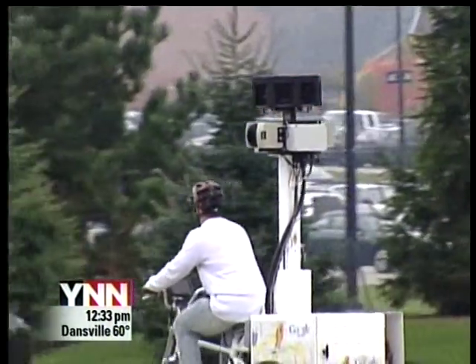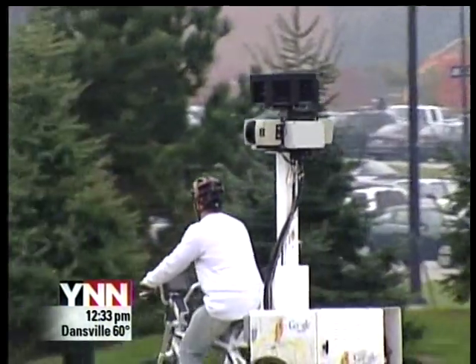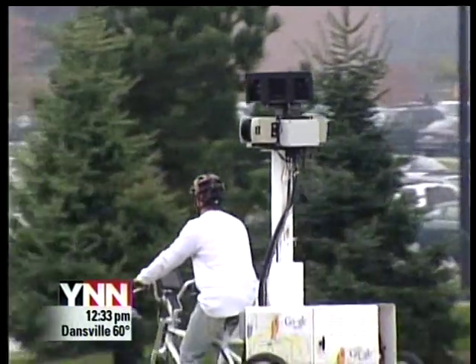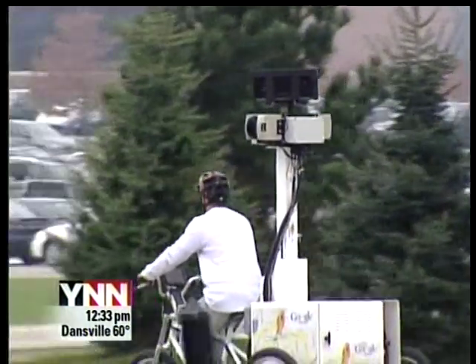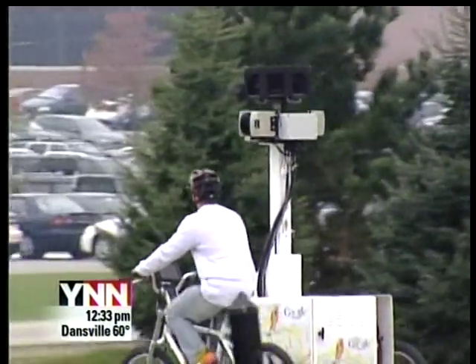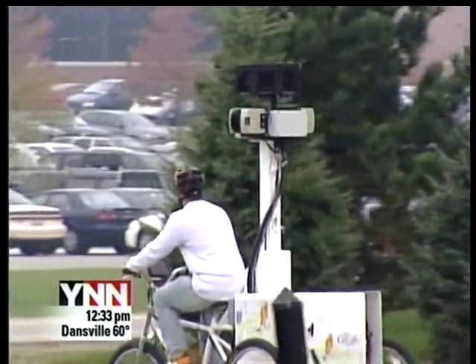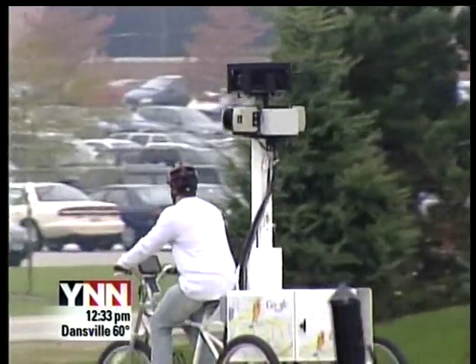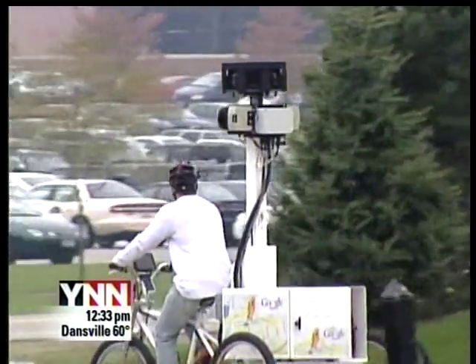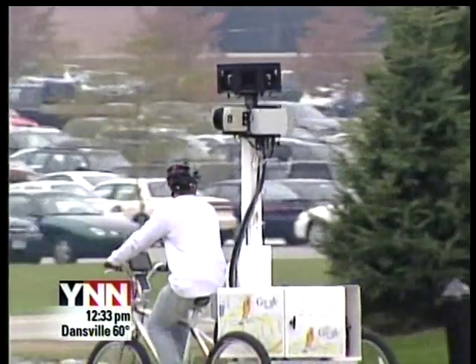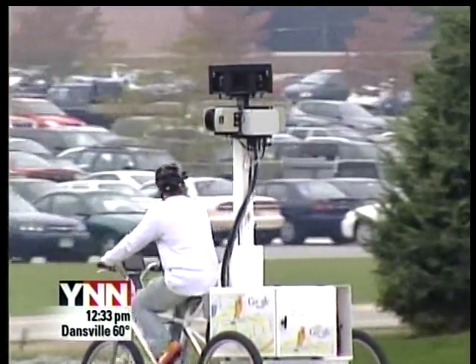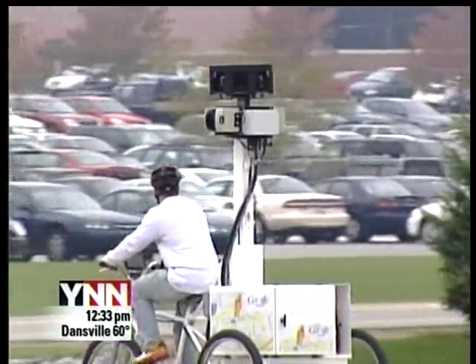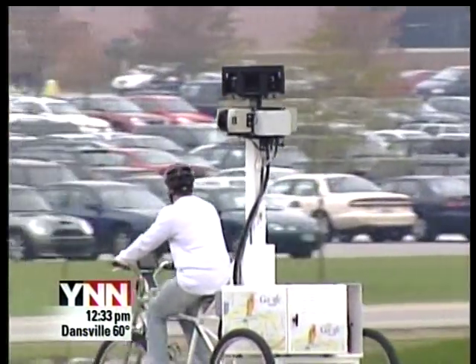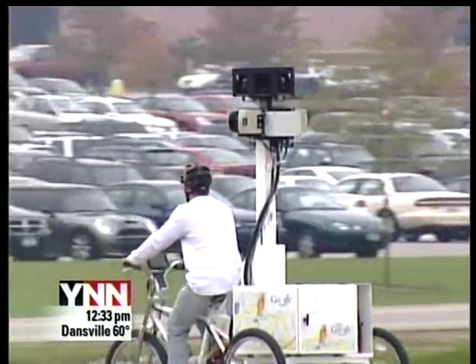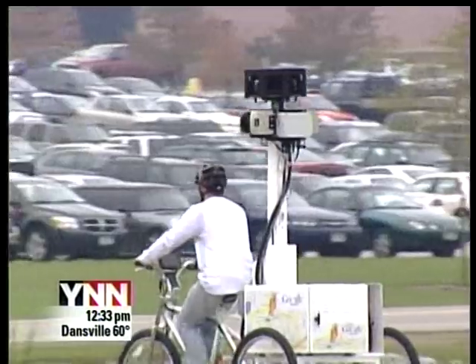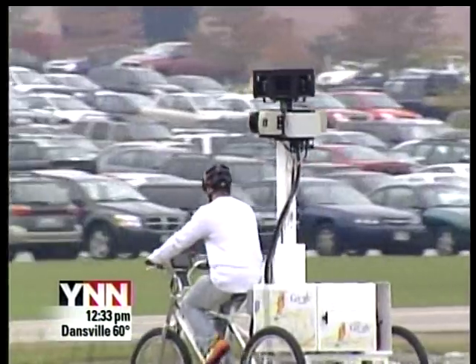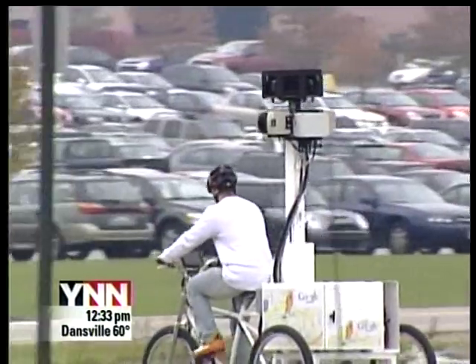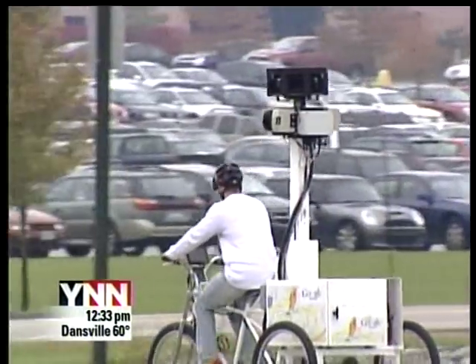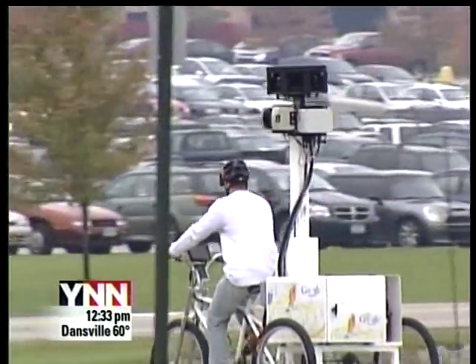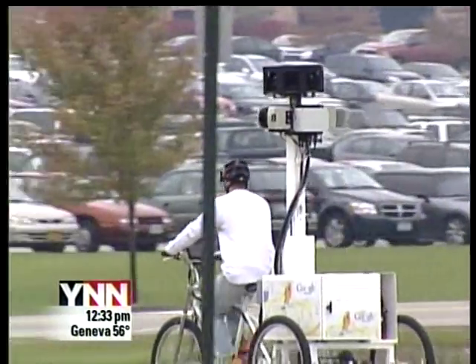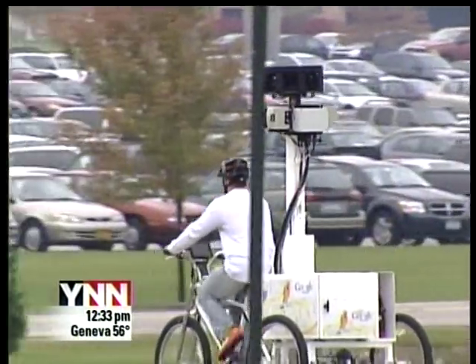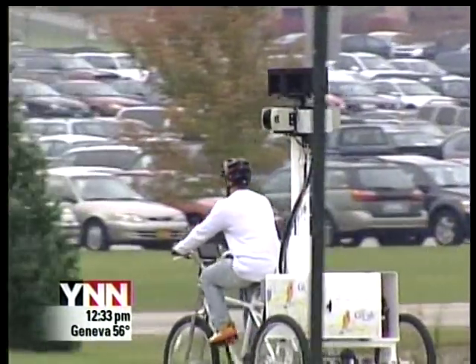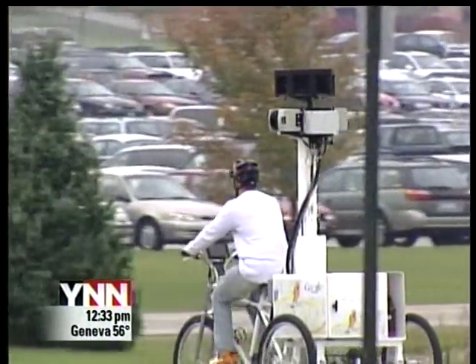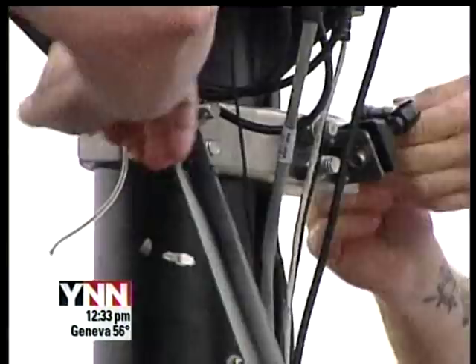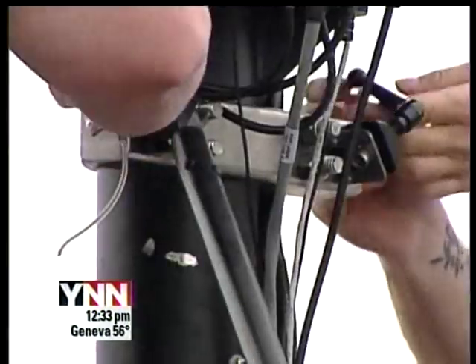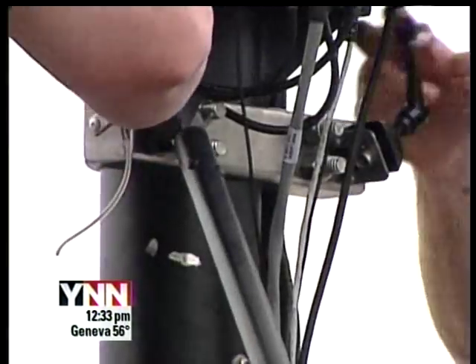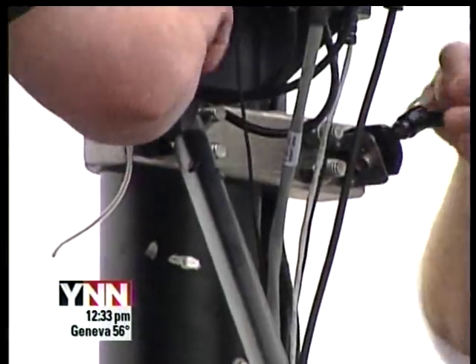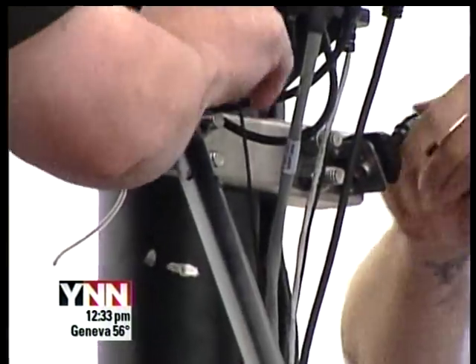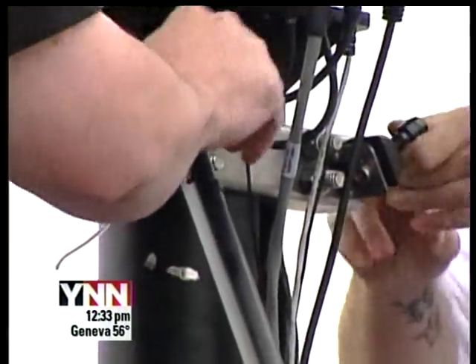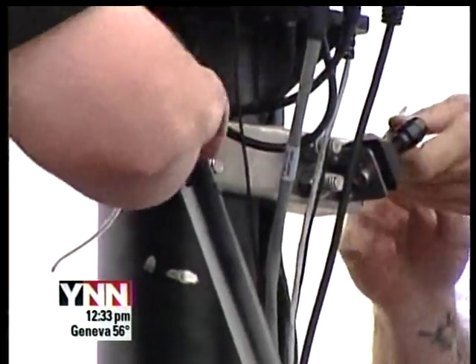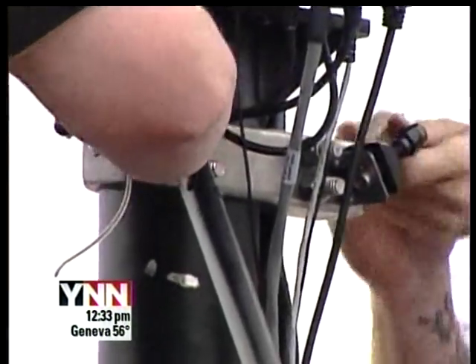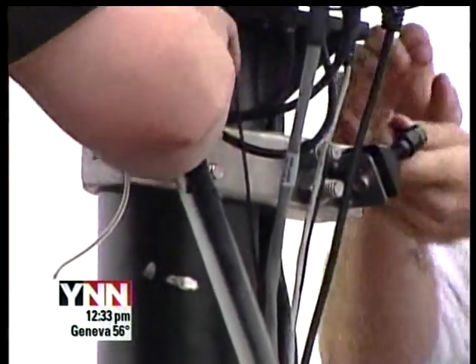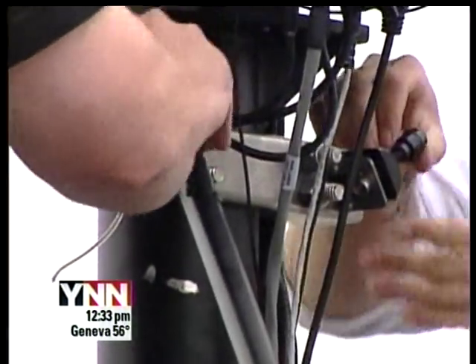RIT also wants to use the Google experience to expand social mobile applications that allow RIT students and staff to locate, see, and get input about locations around campus.